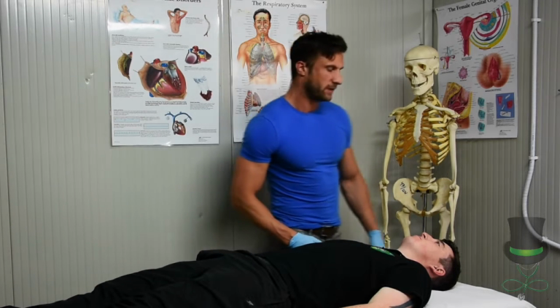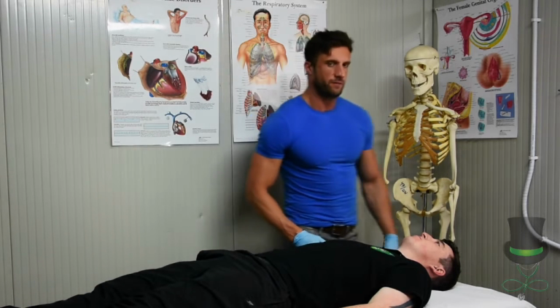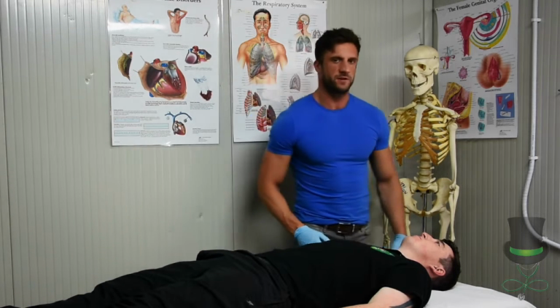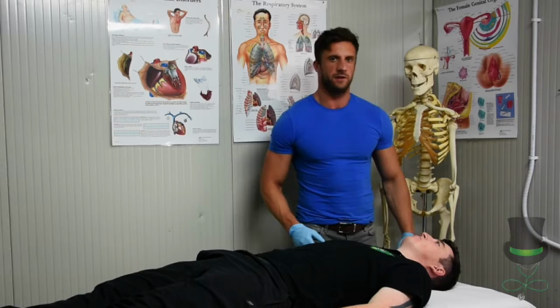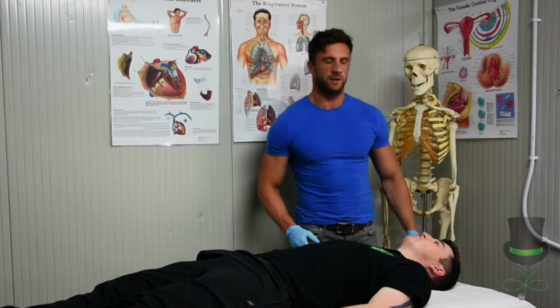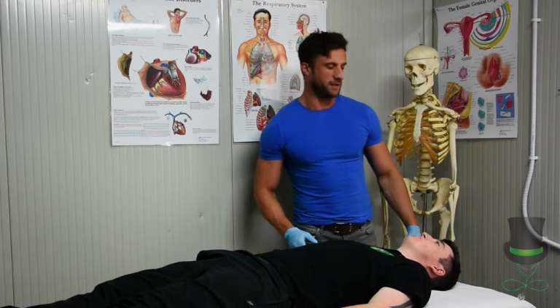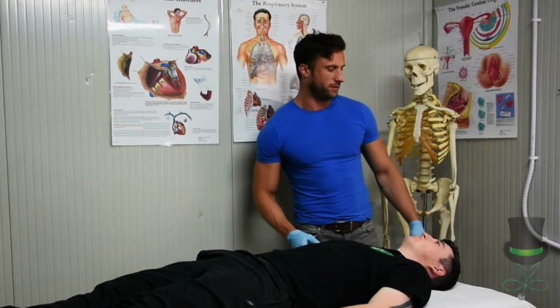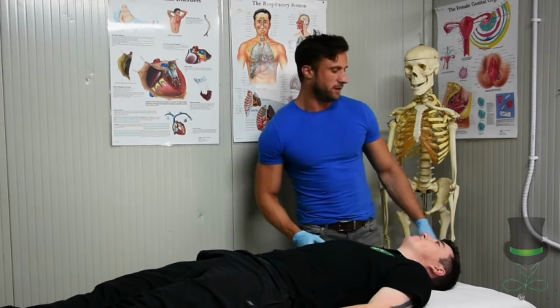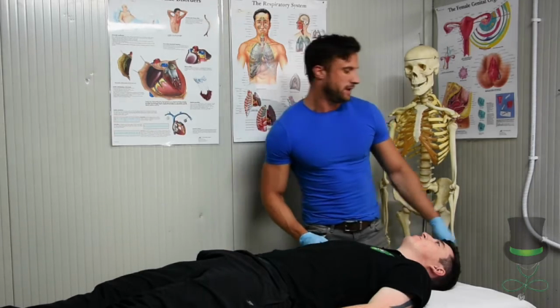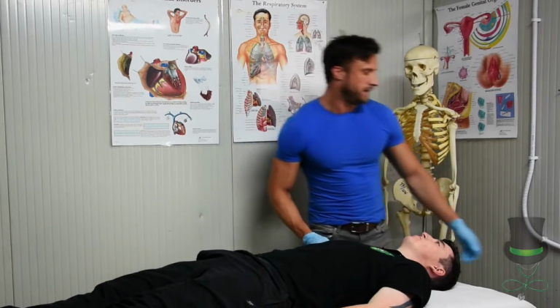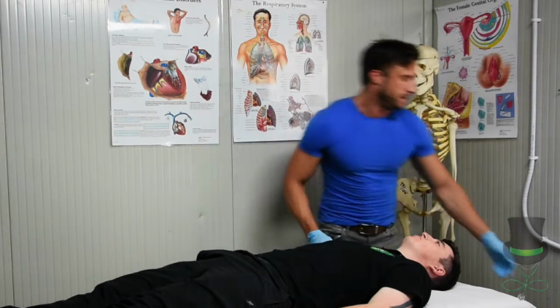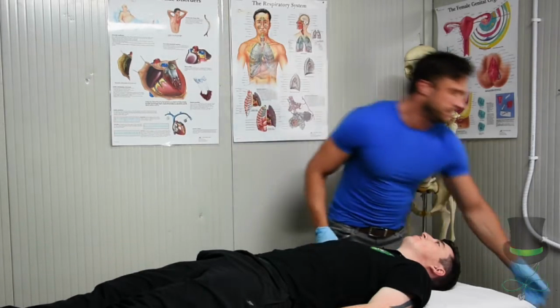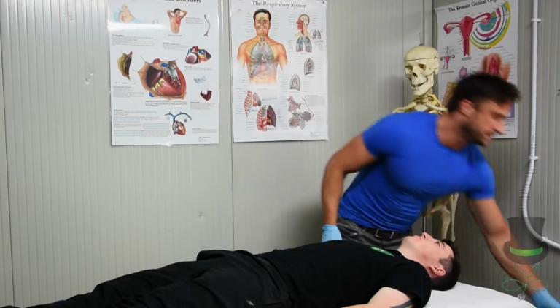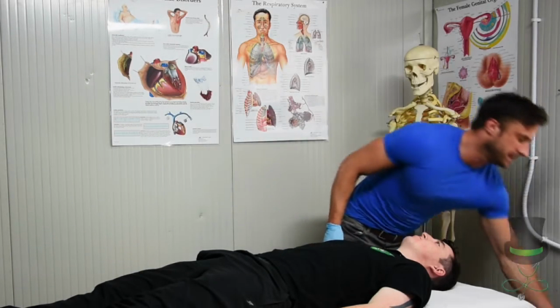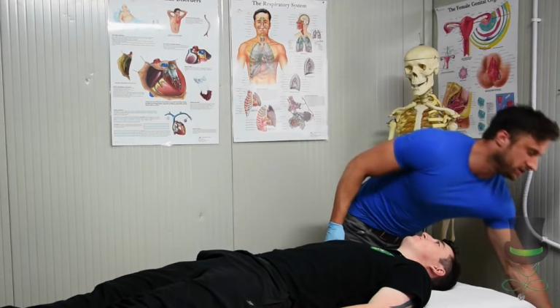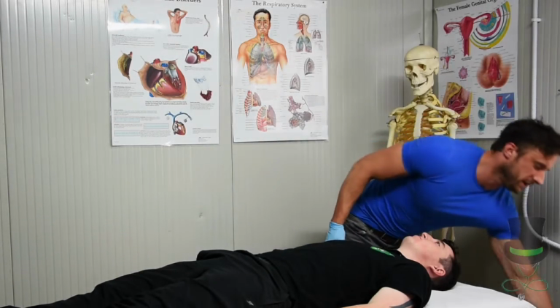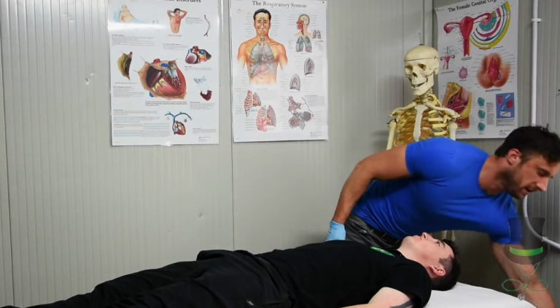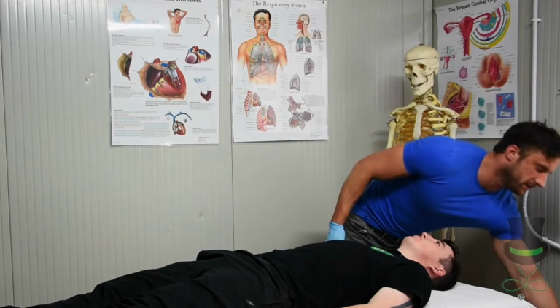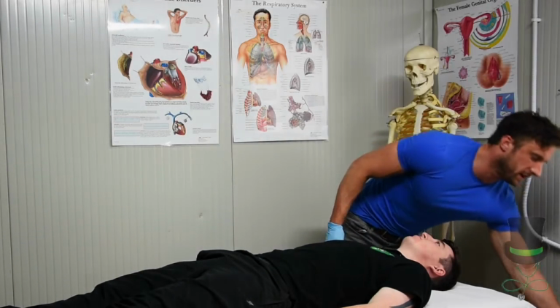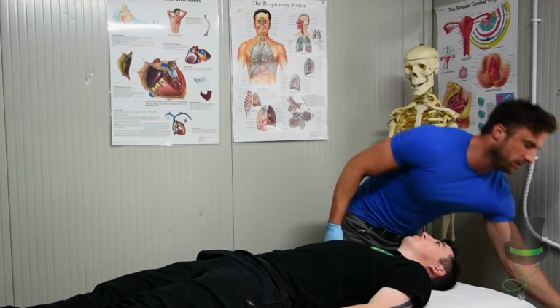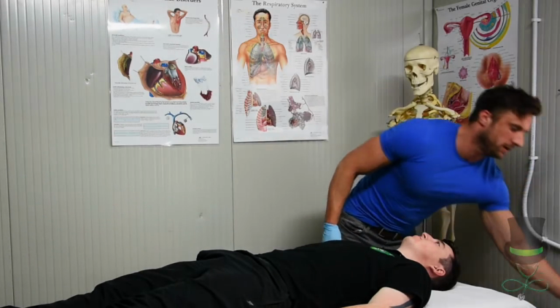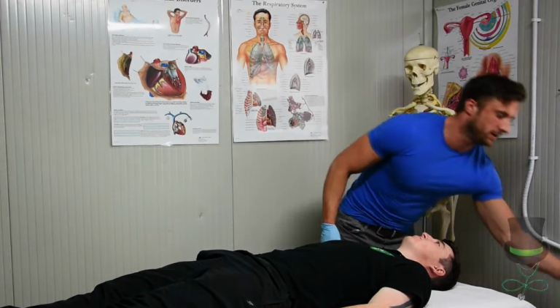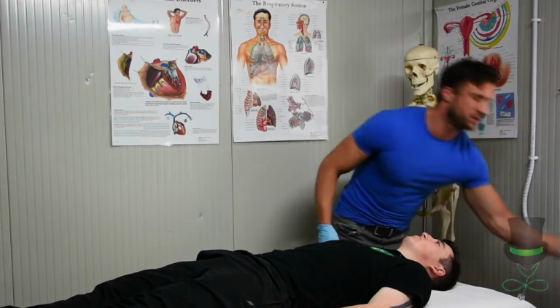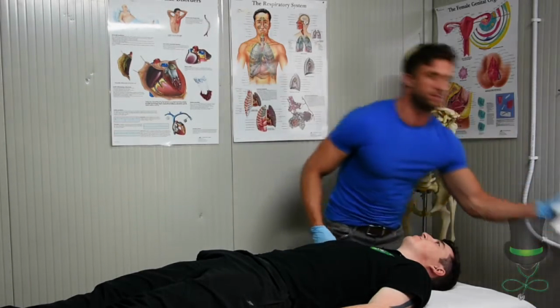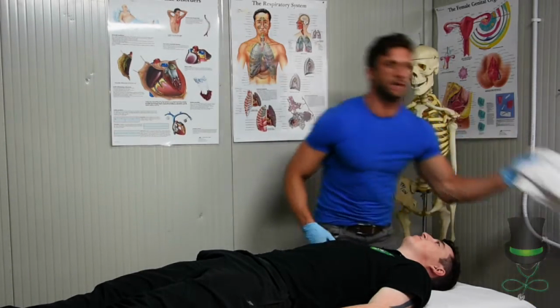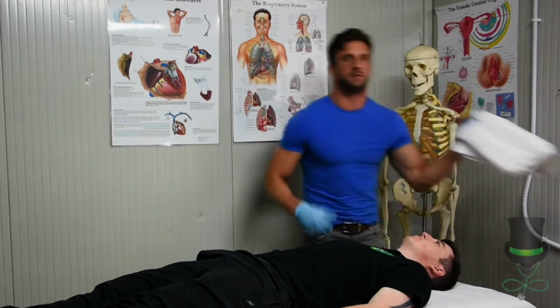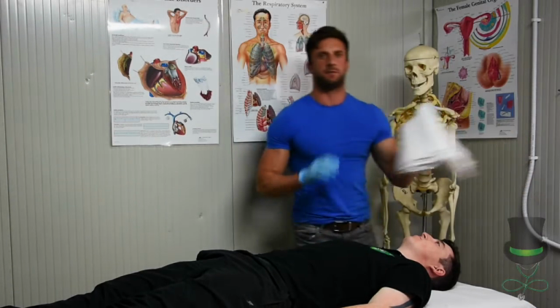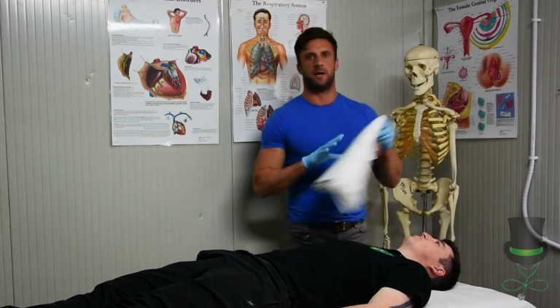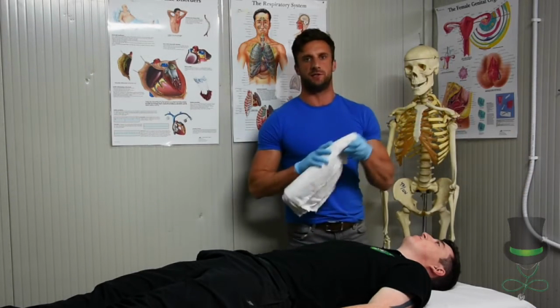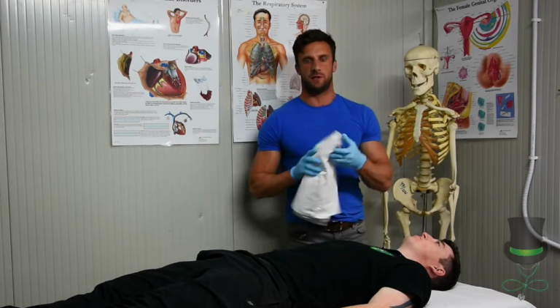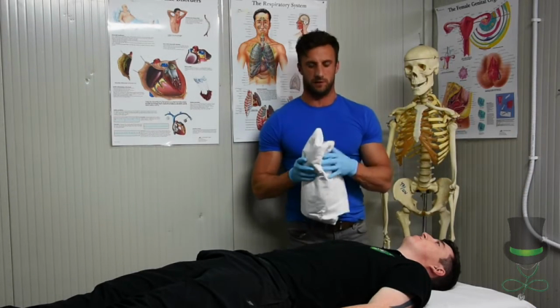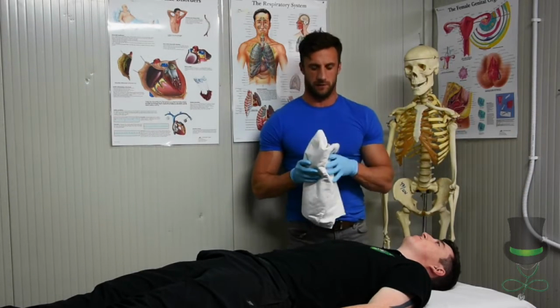First thing you need to do is get a sheet or towel to protect the patient's clothing.